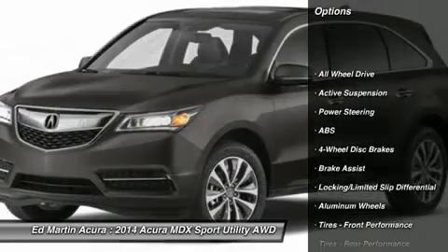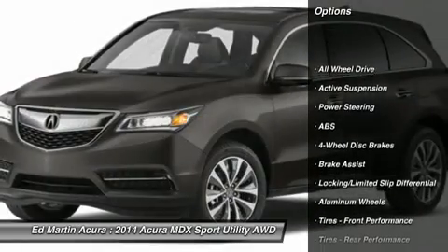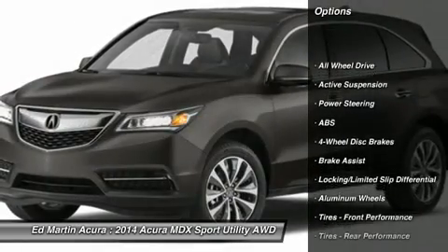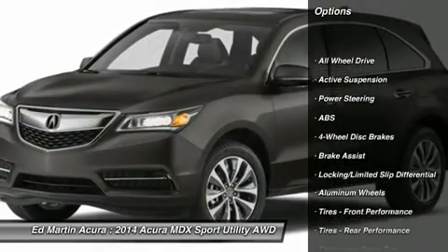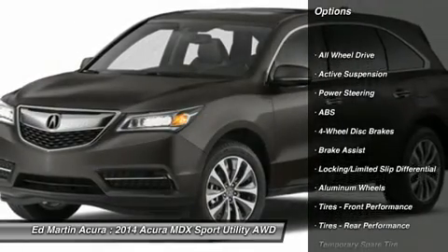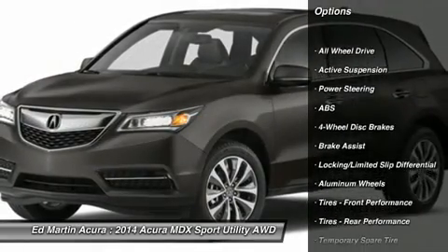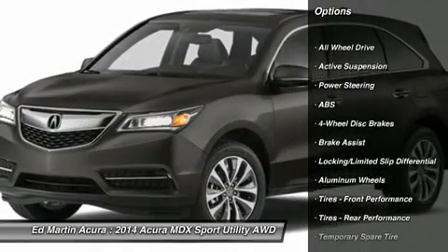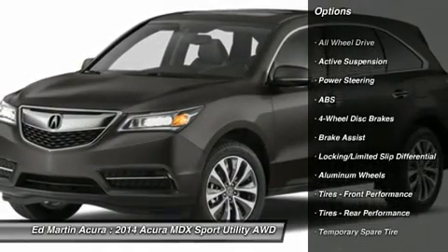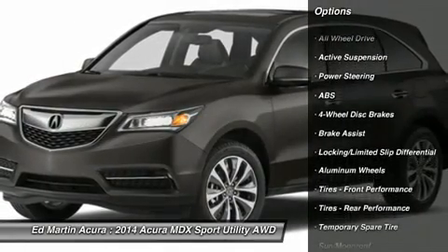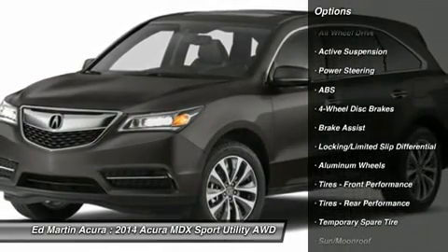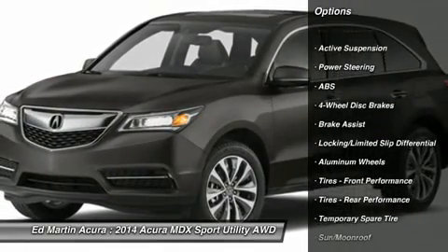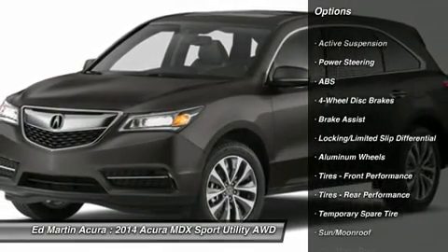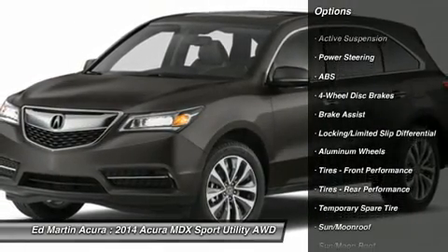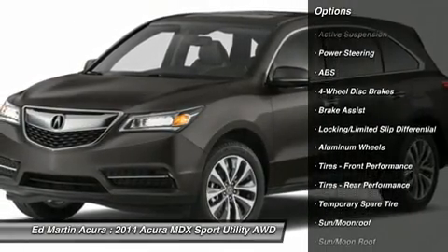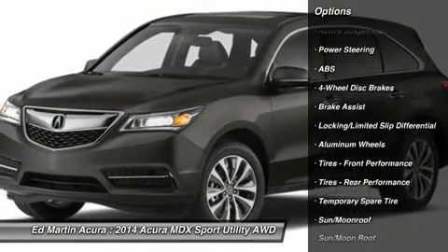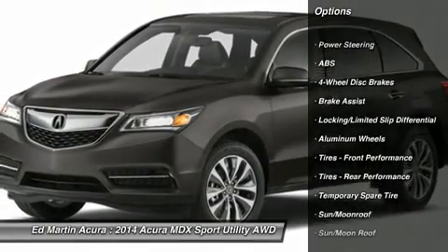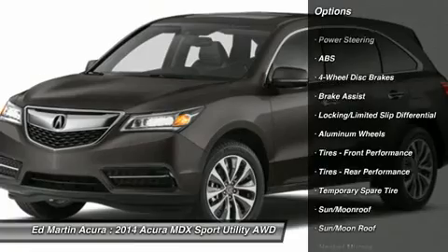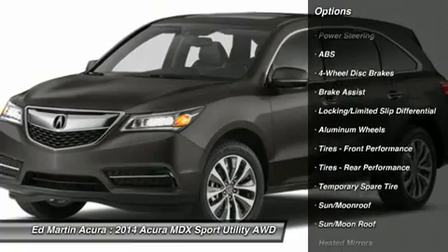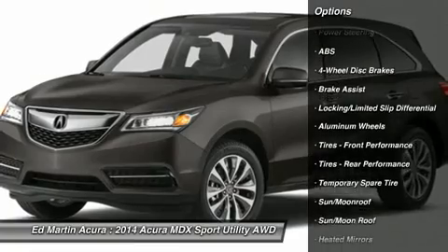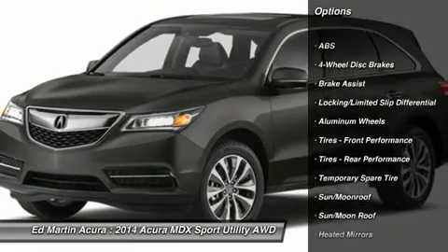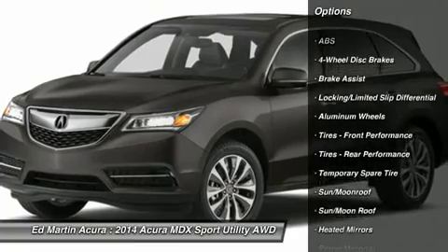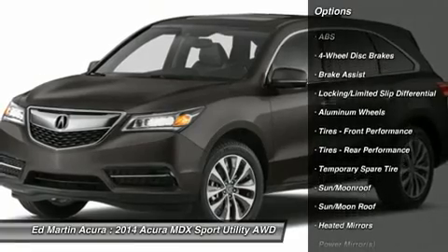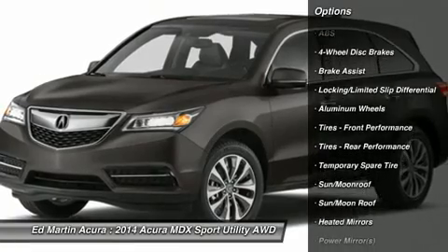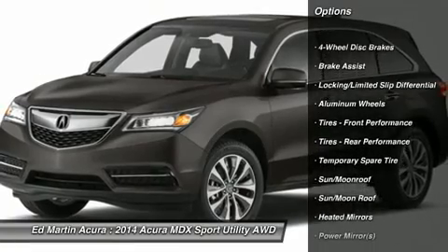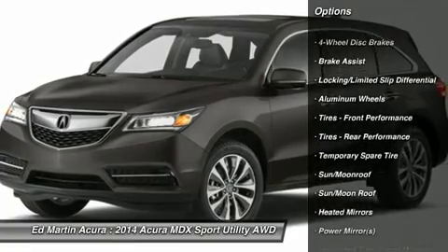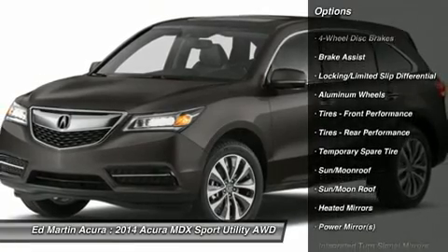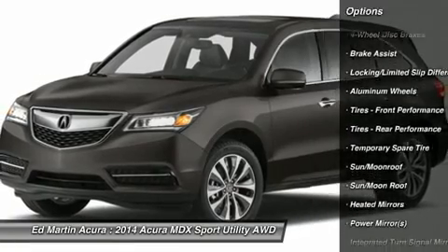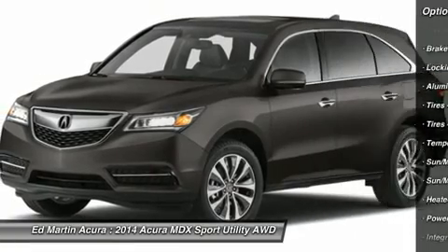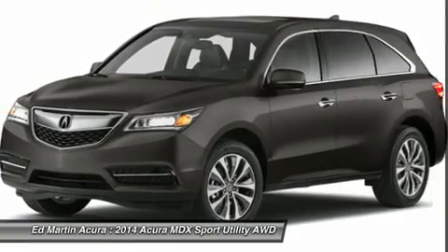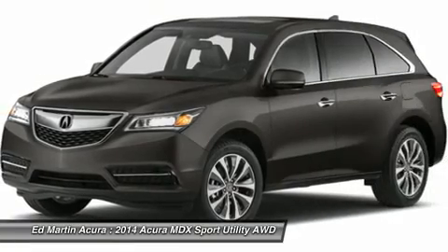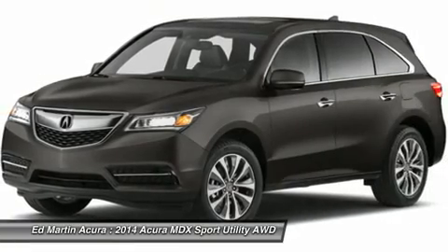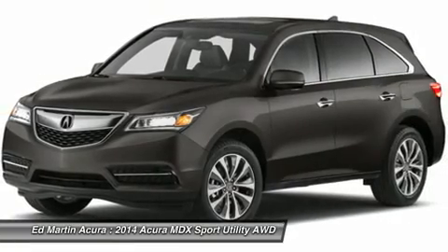Power passenger seat, steering wheel audio controls, power lift gate, all-wheel drive.